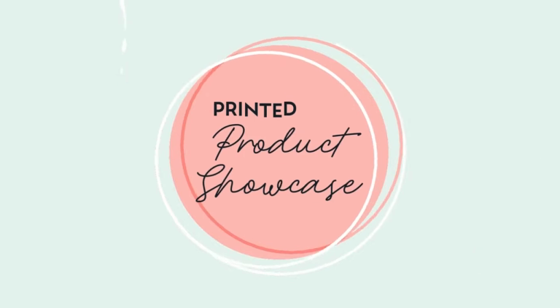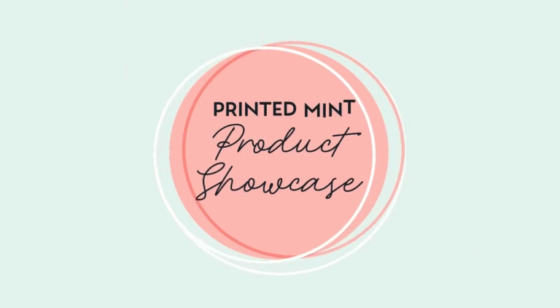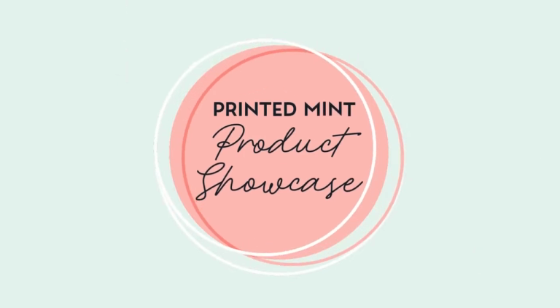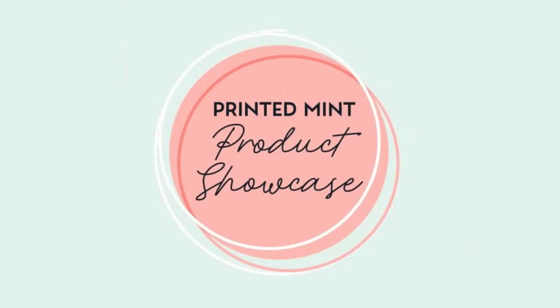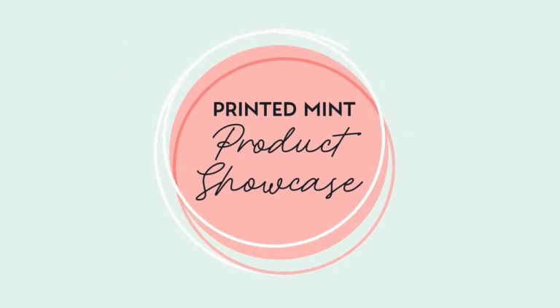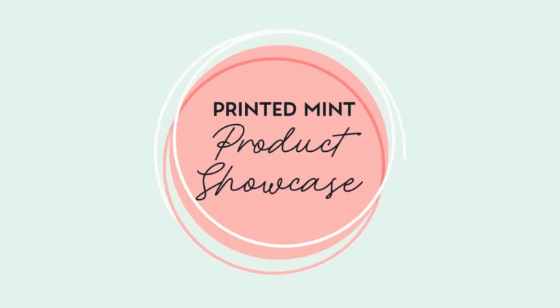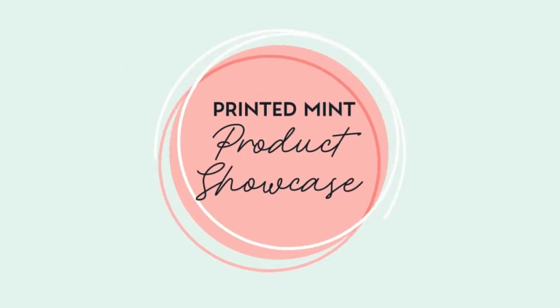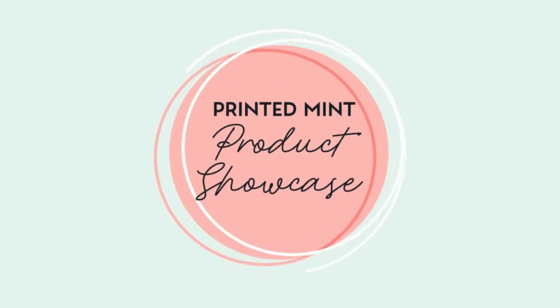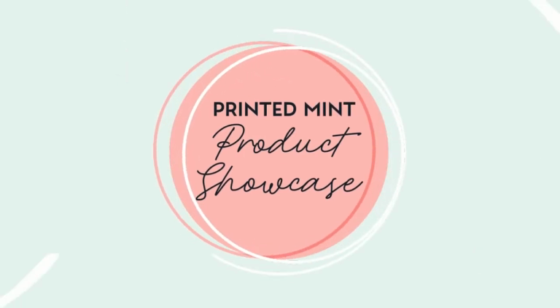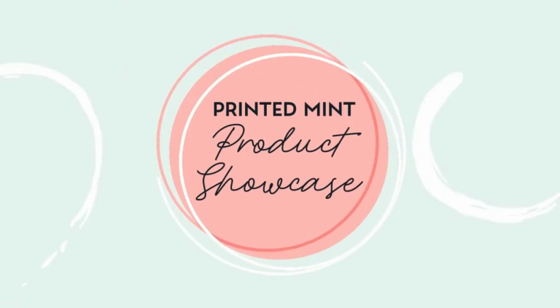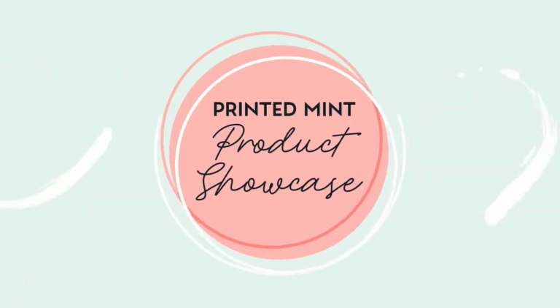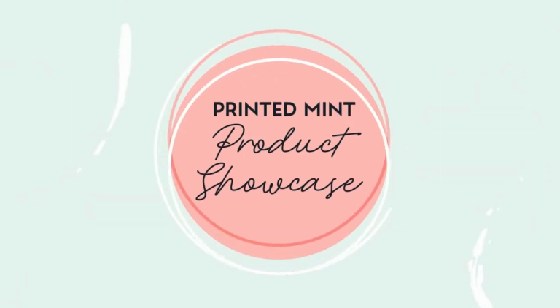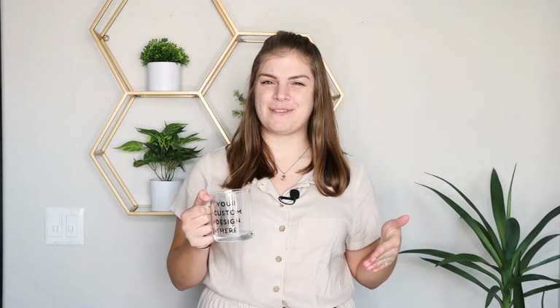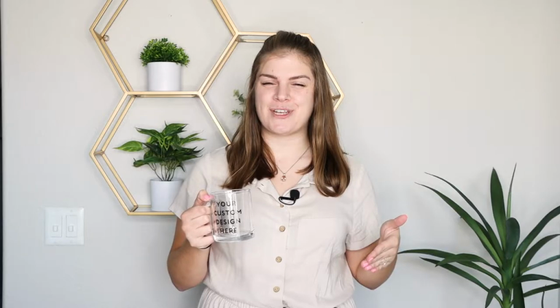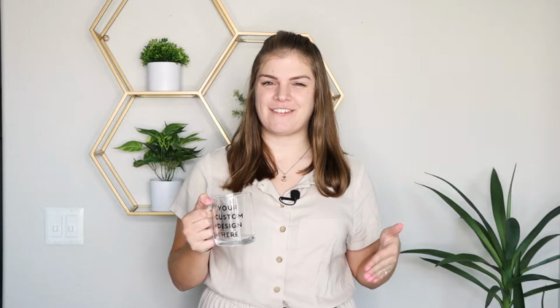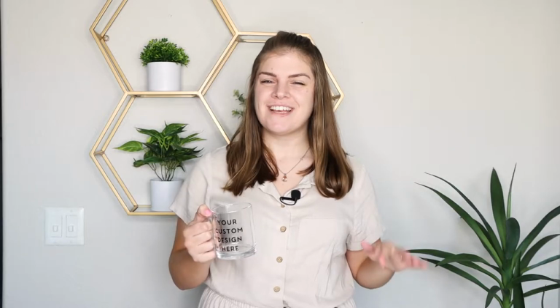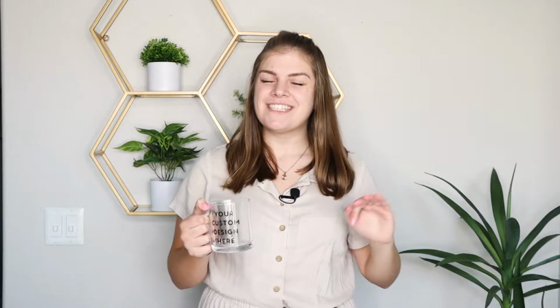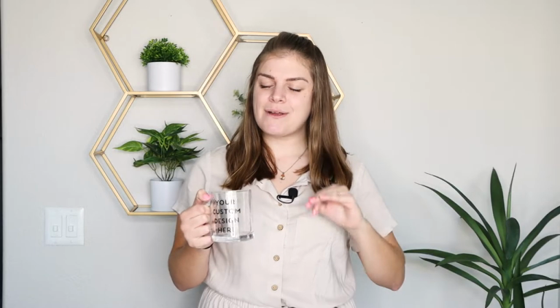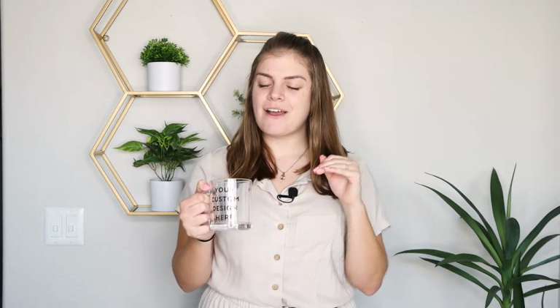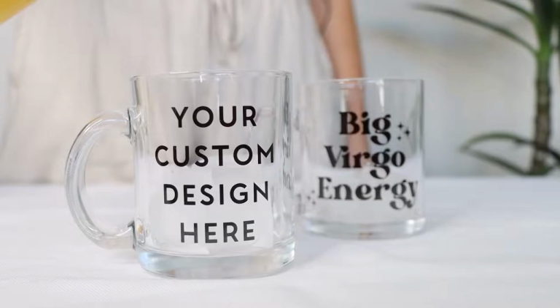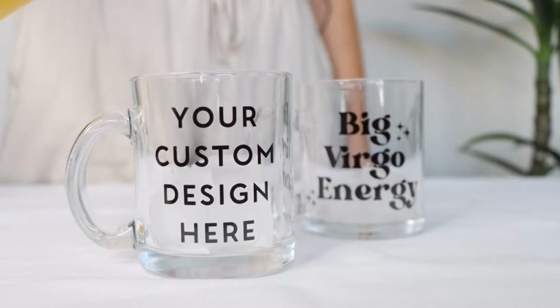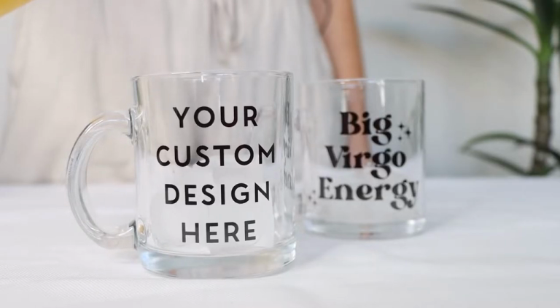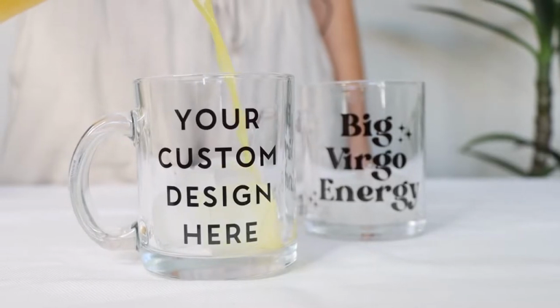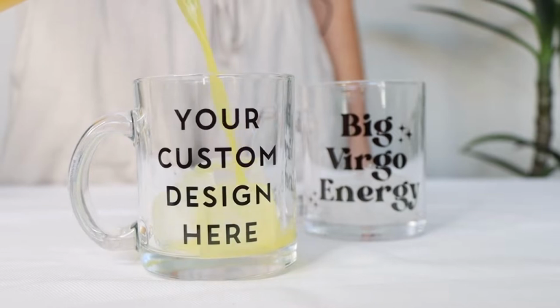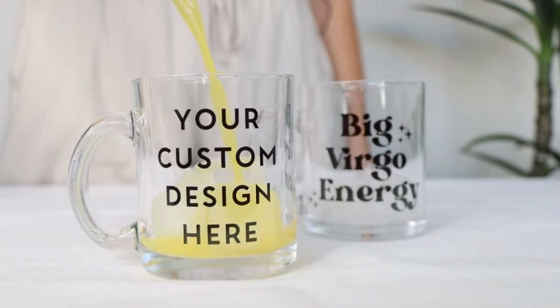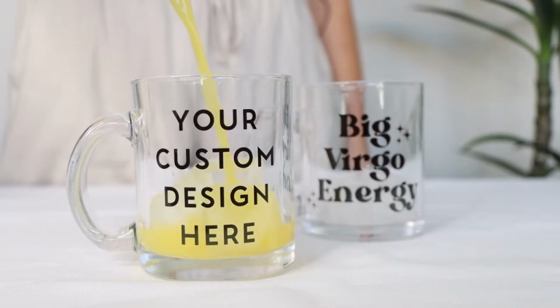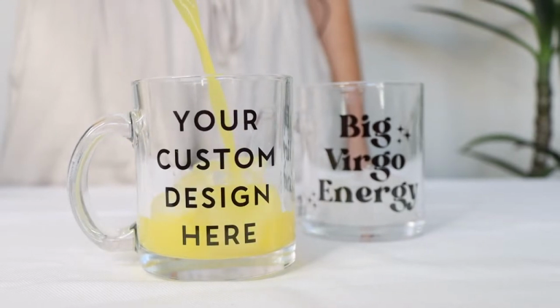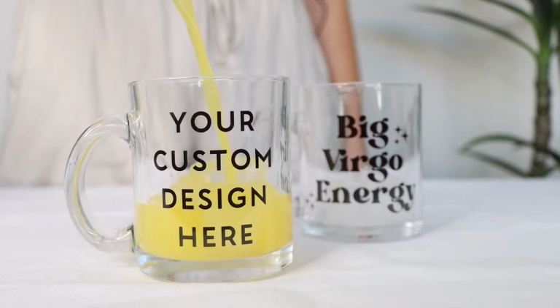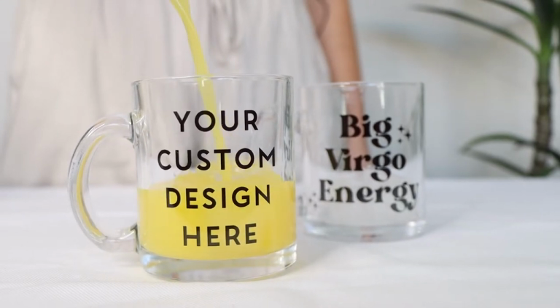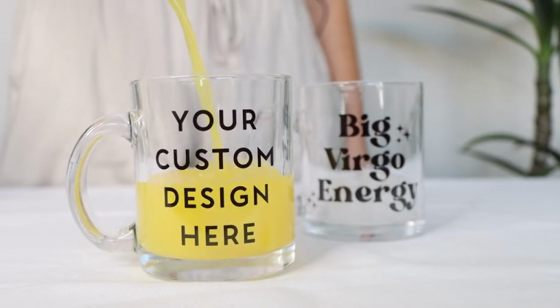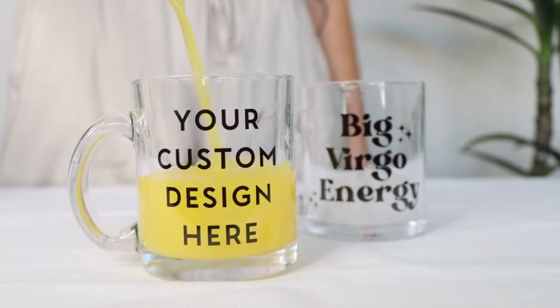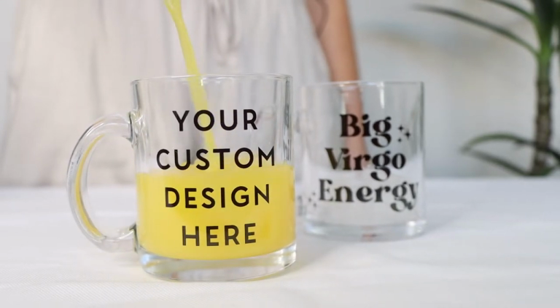Hey Printed Minters, welcome to the official Printed Mint YouTube channel. Today we're covering another one of our best-selling products, the Glass Mug.